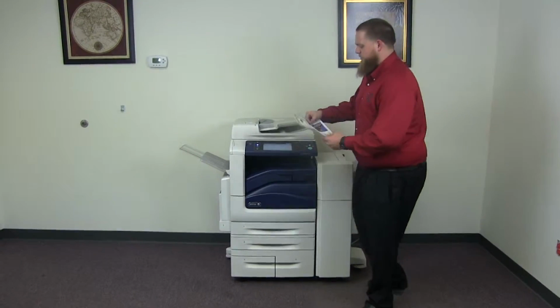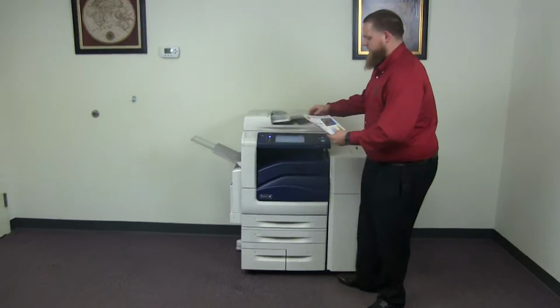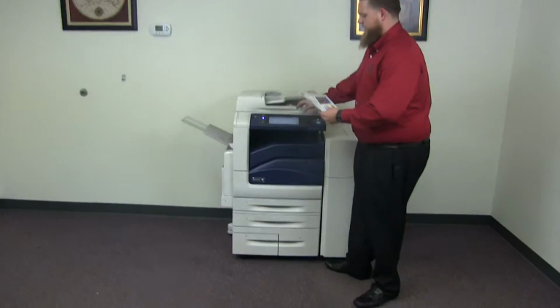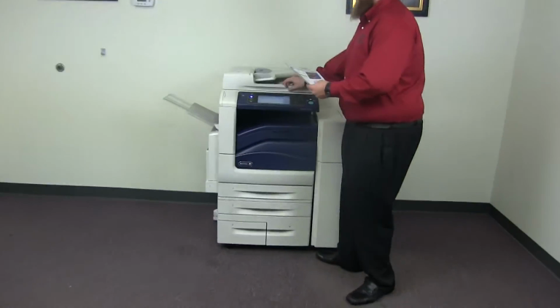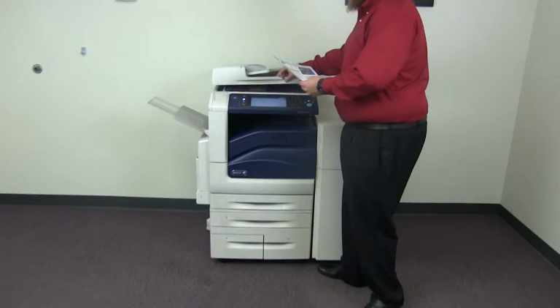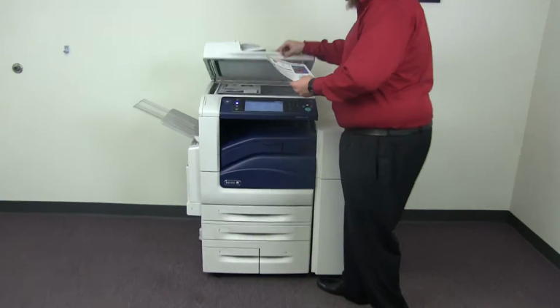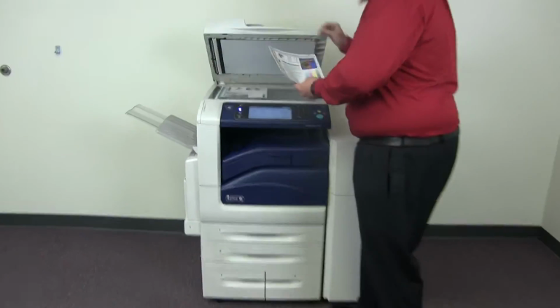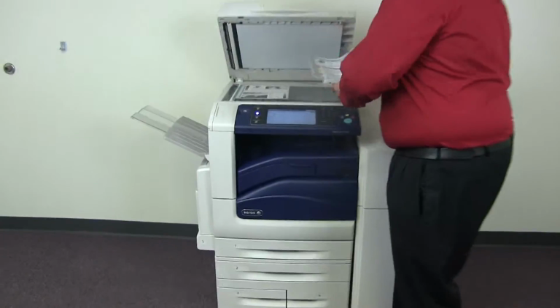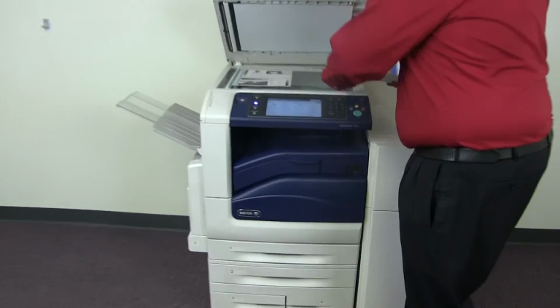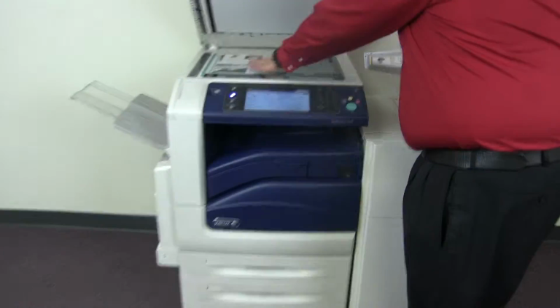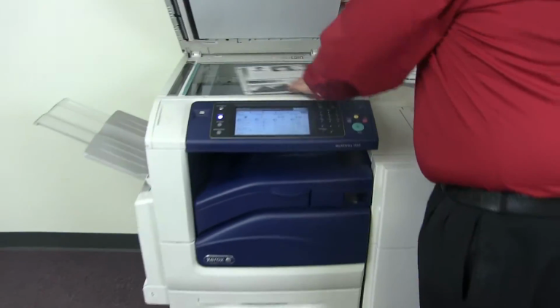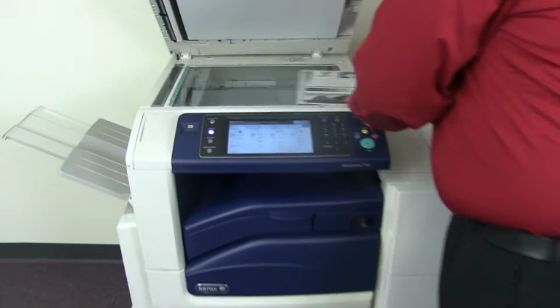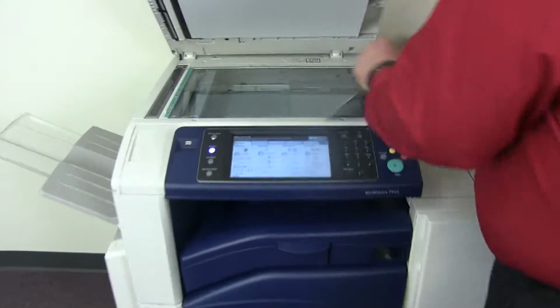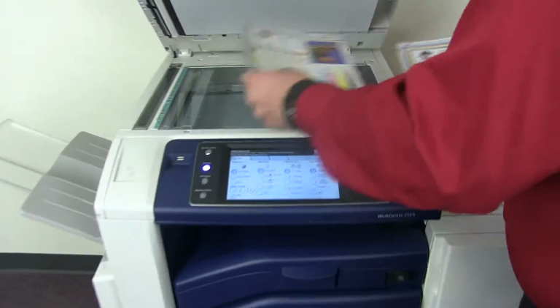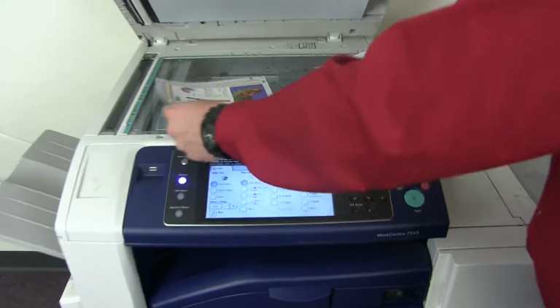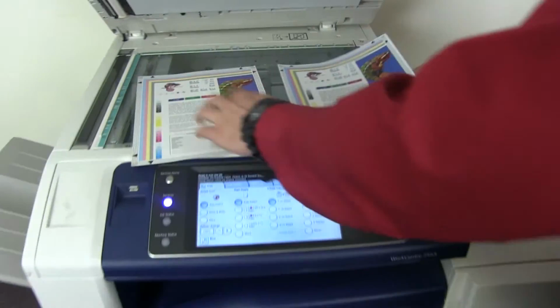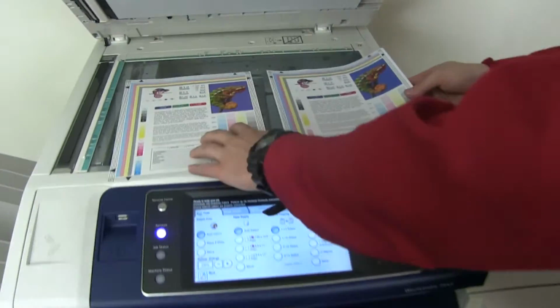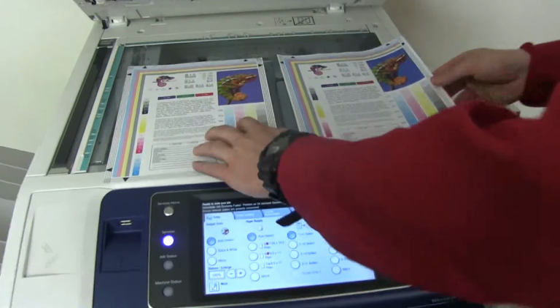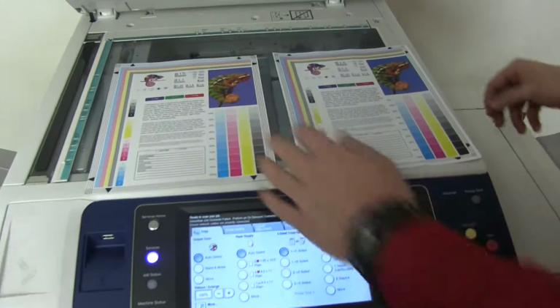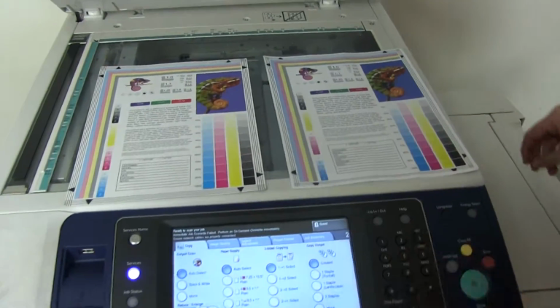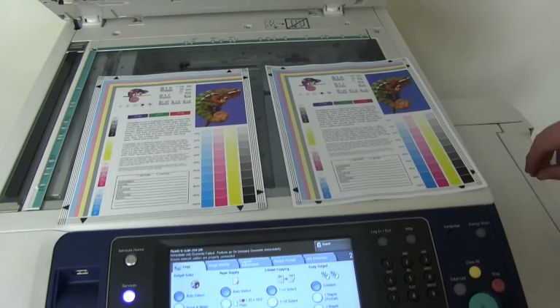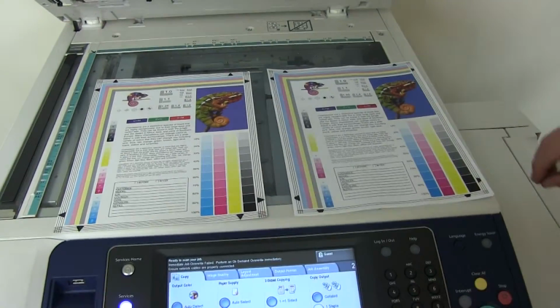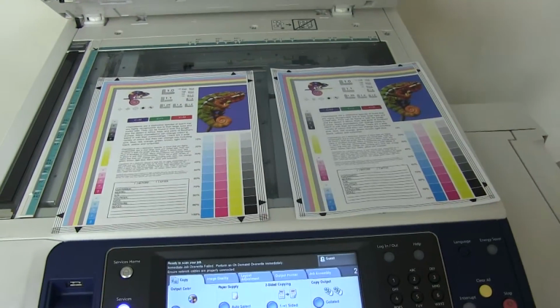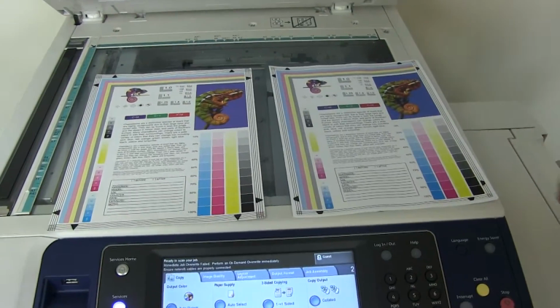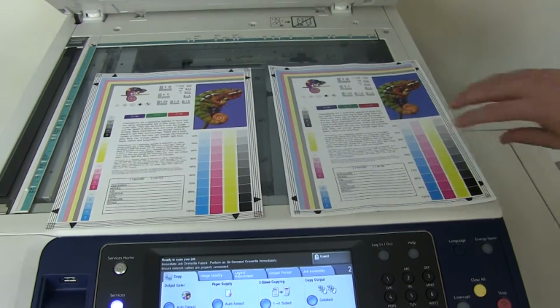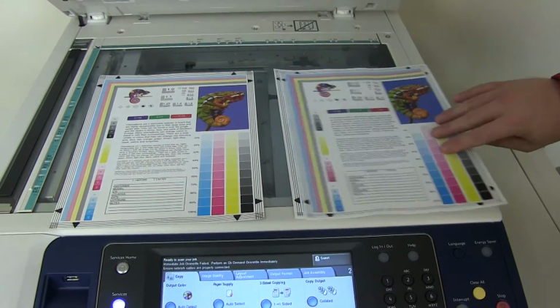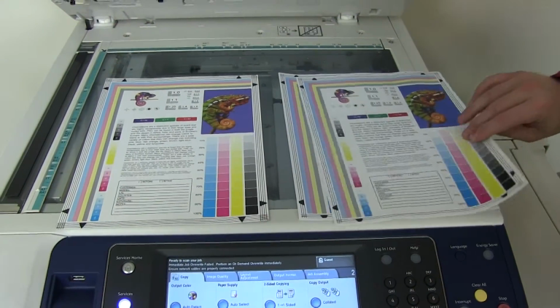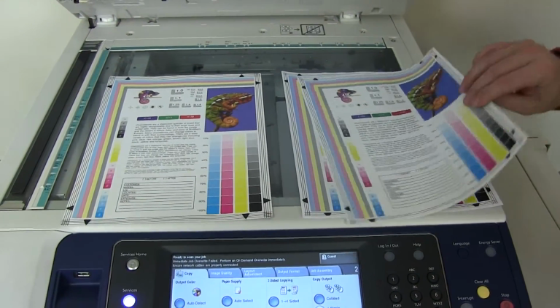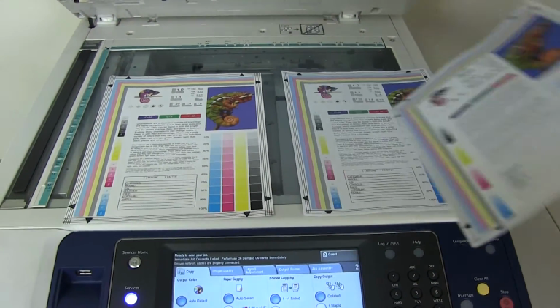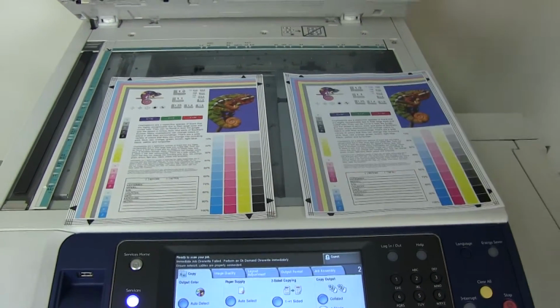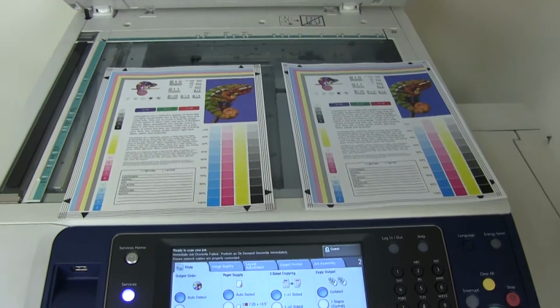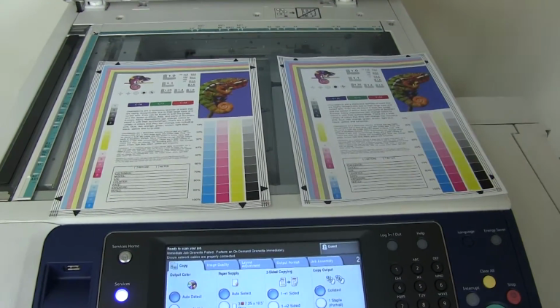We'll go ahead and place them in the glass next to our chart. And as you can see here, a good color image on this machine.